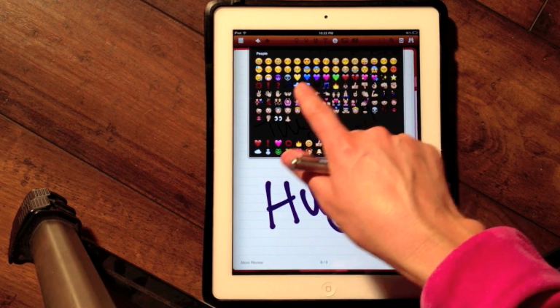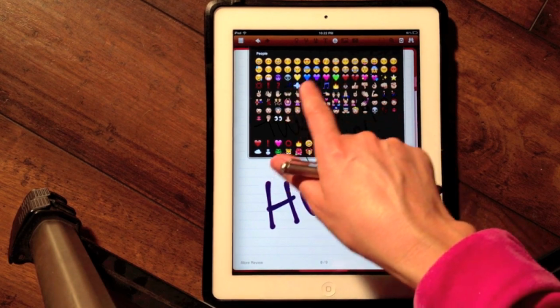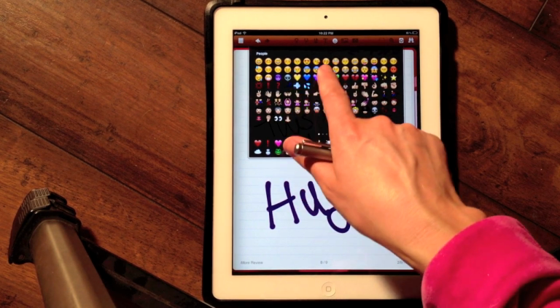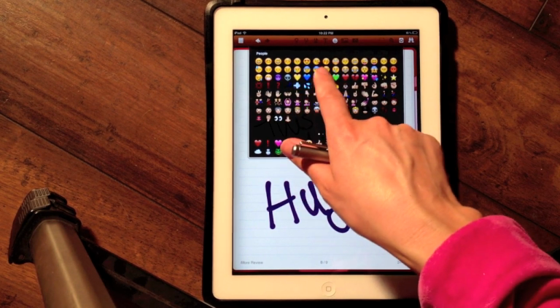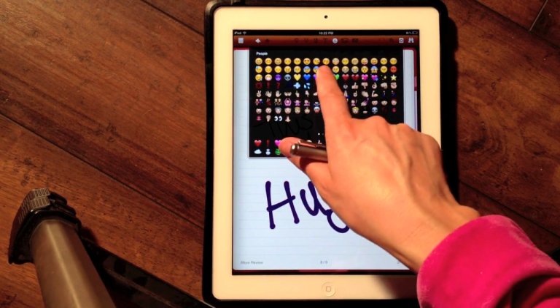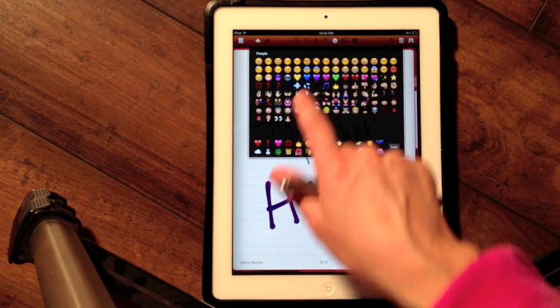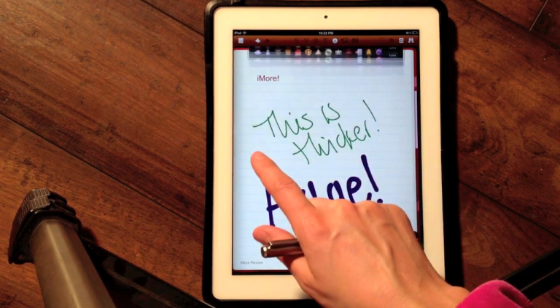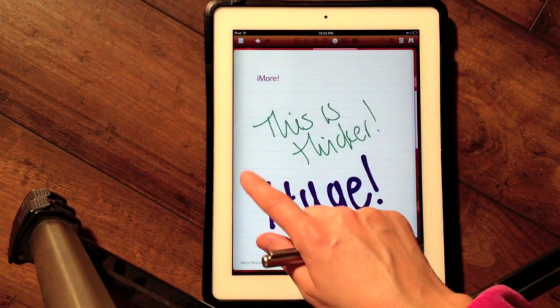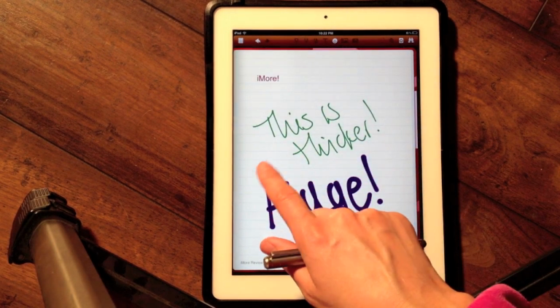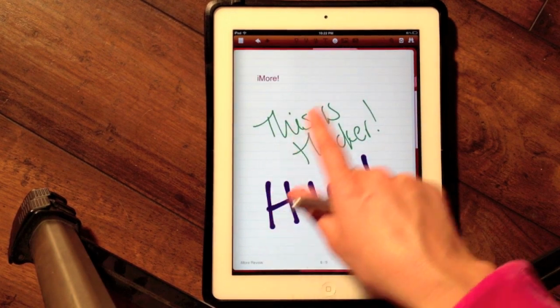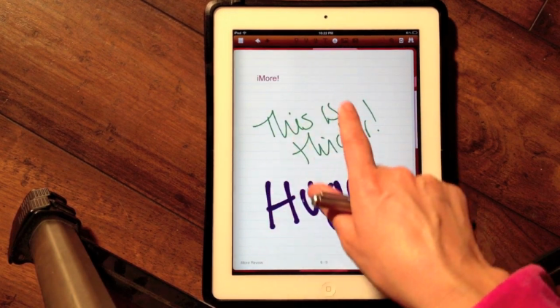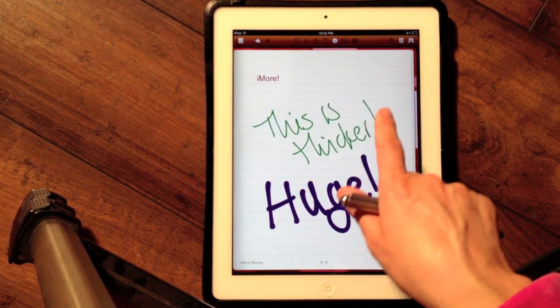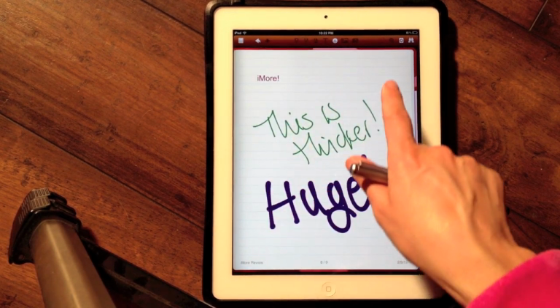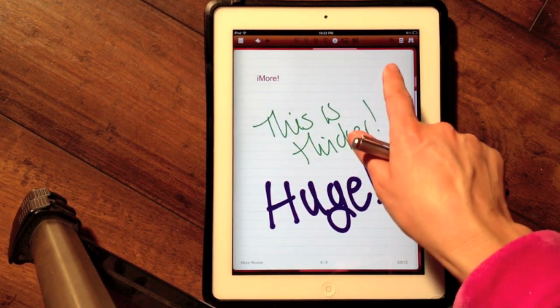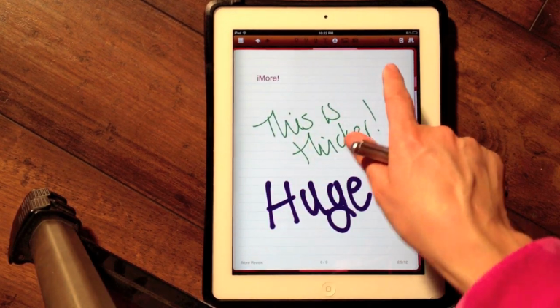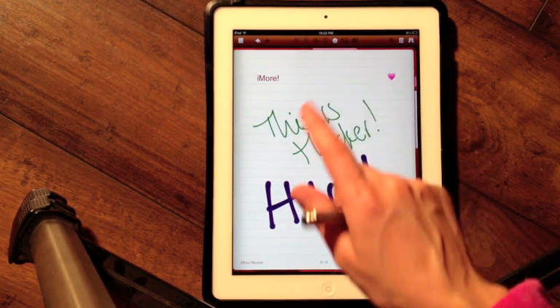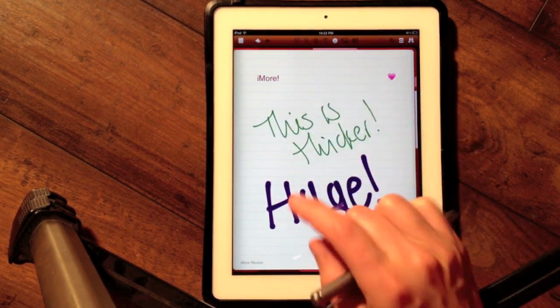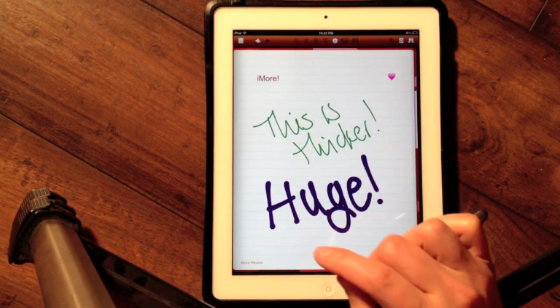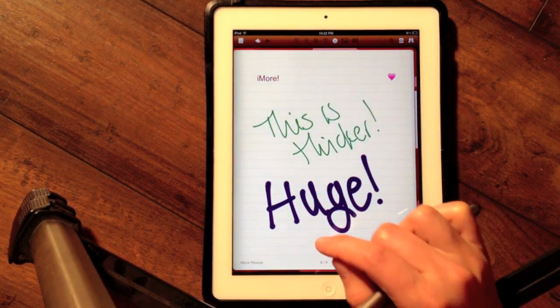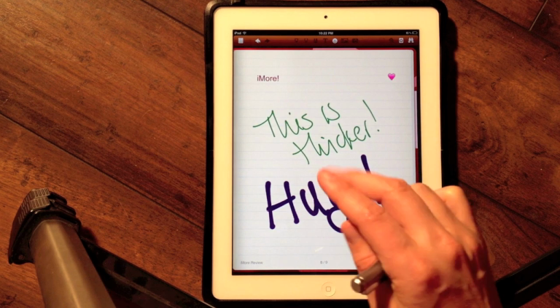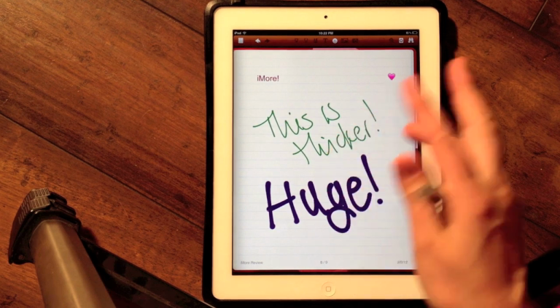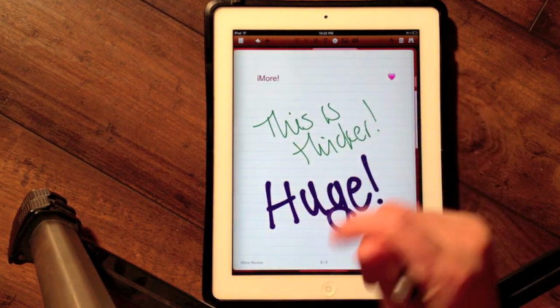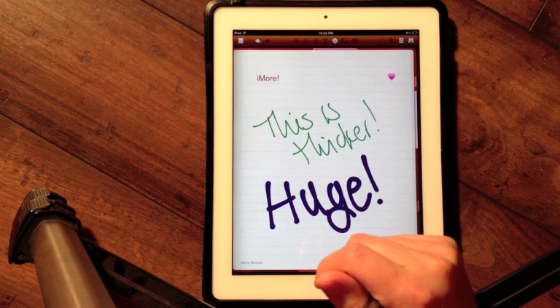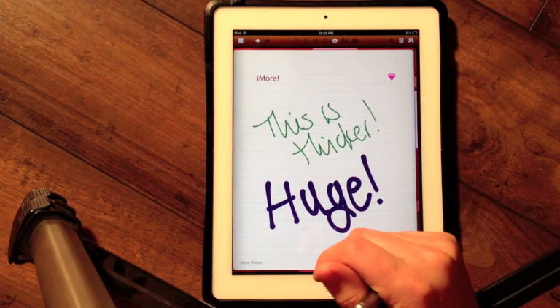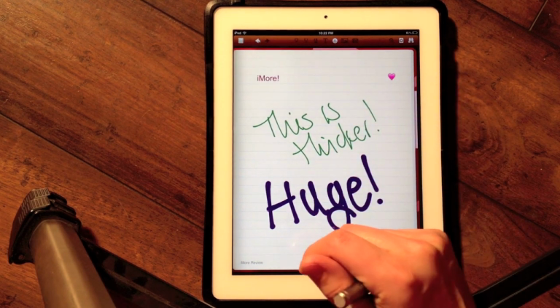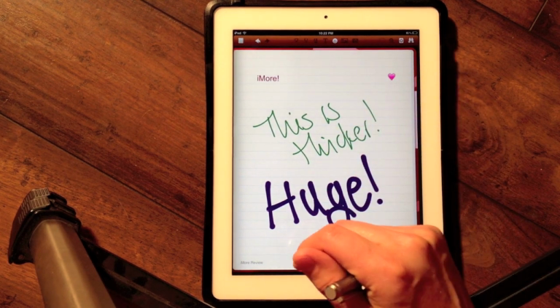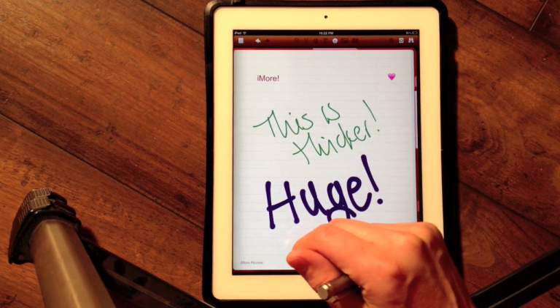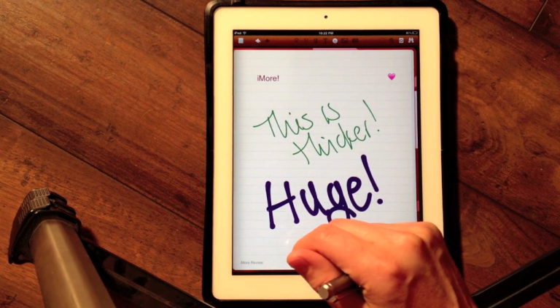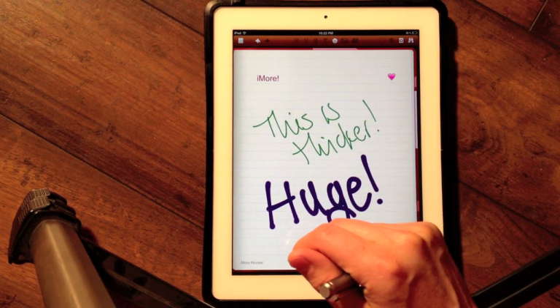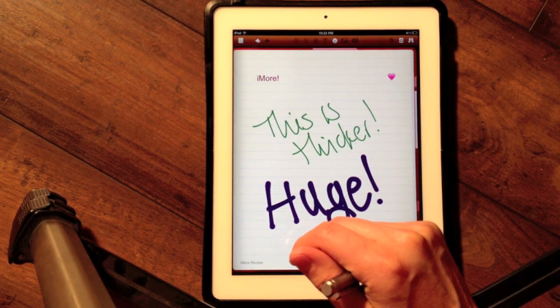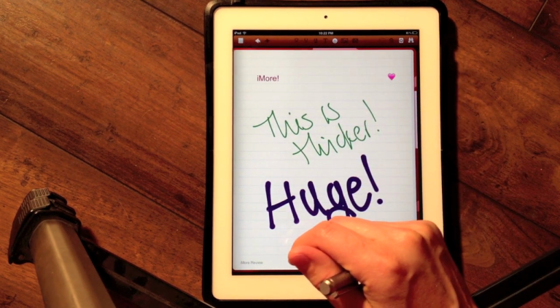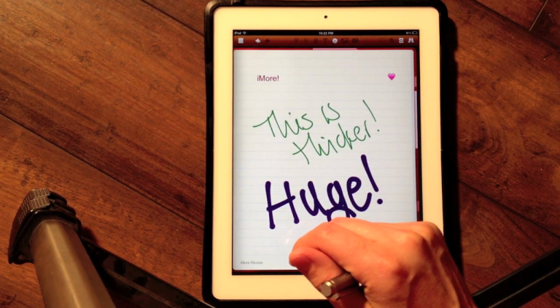It's interesting though because the emoji have to stay small. I can't make that symbol any bigger — it's stuck at that size.